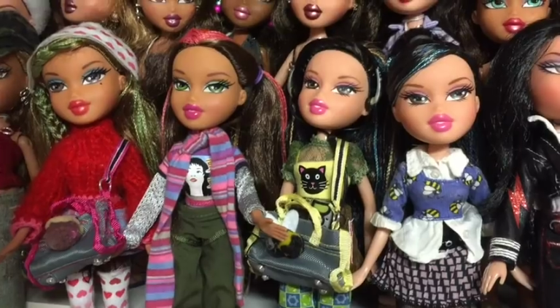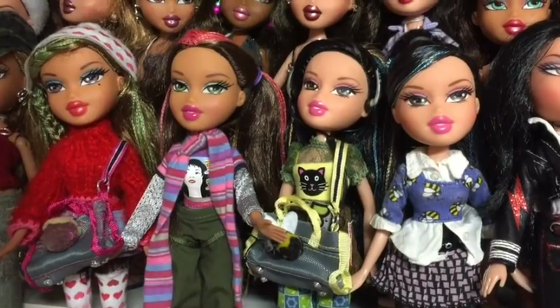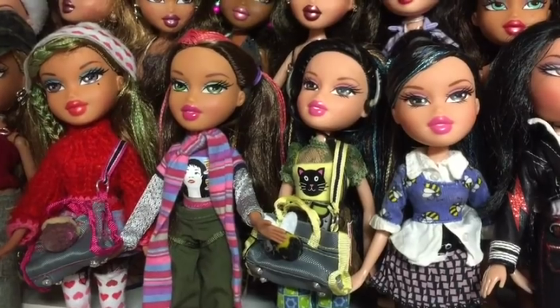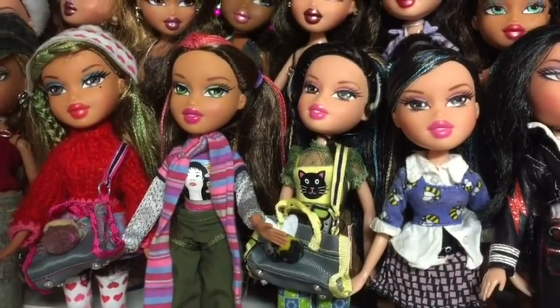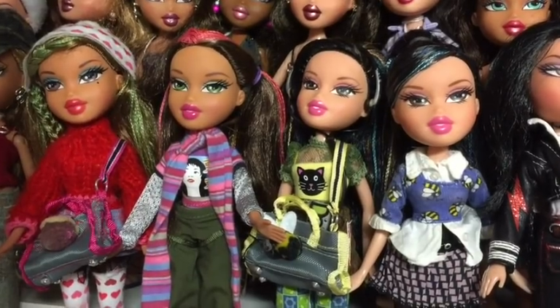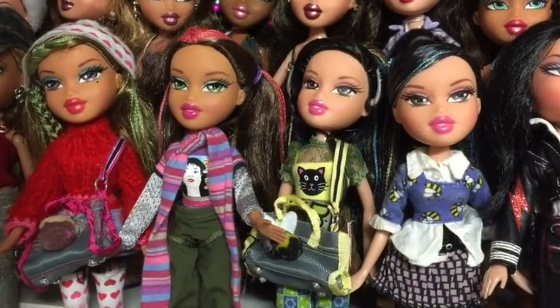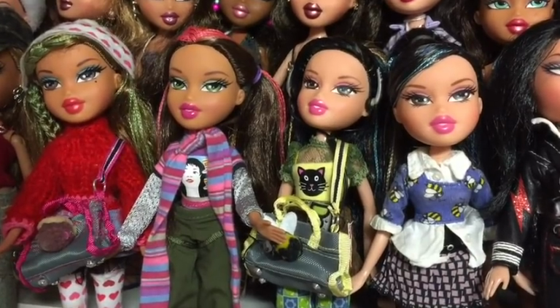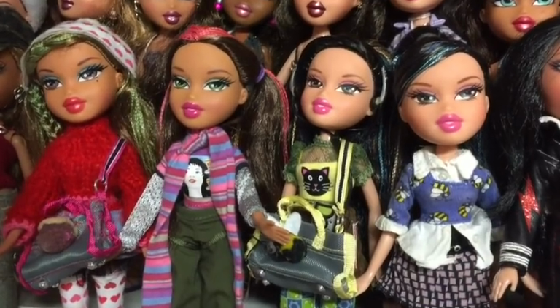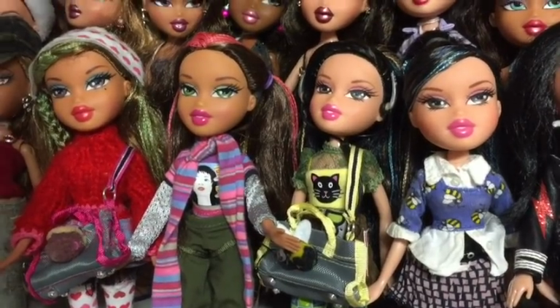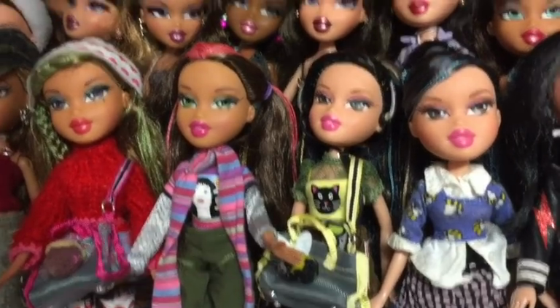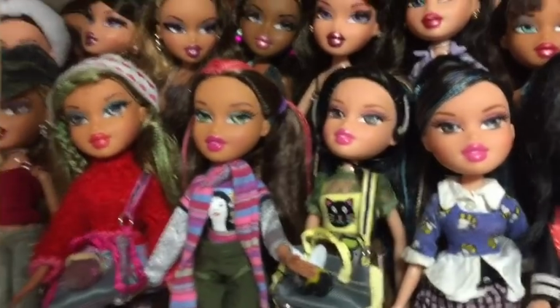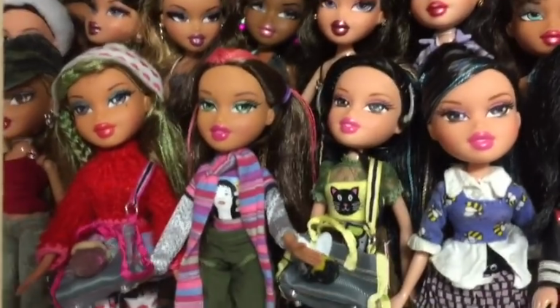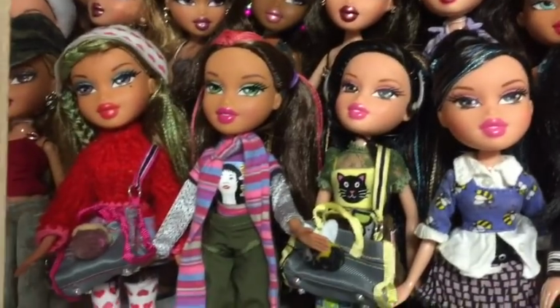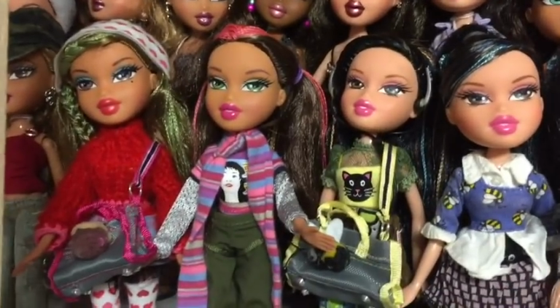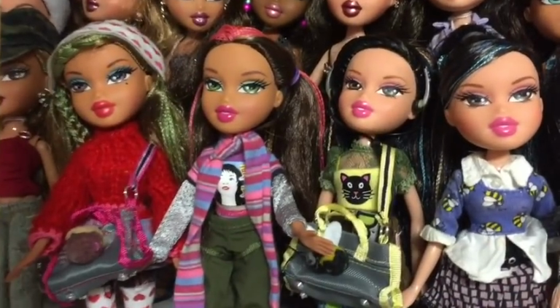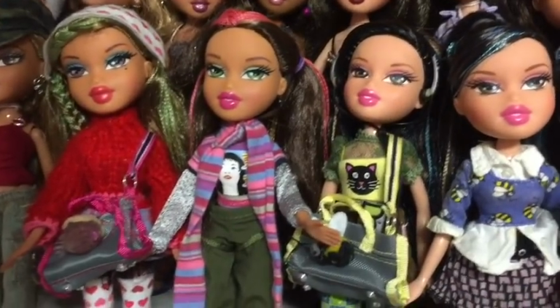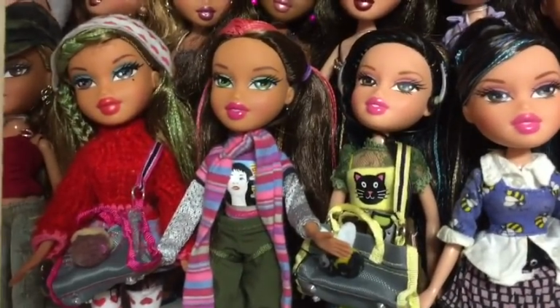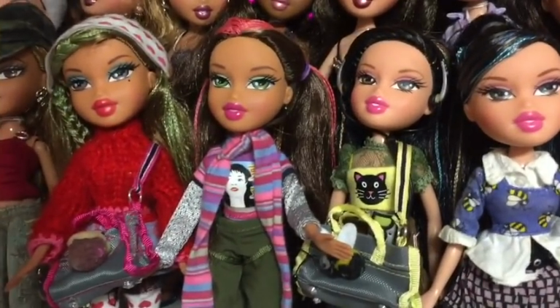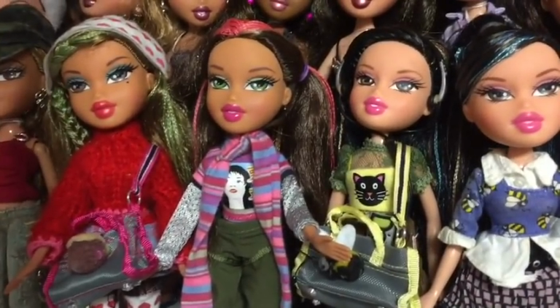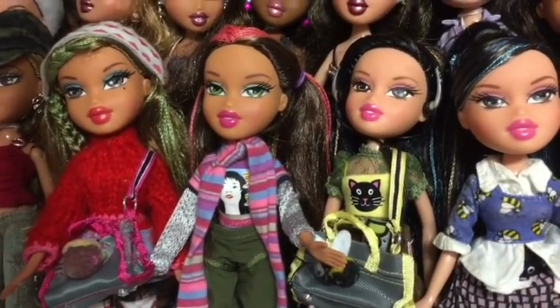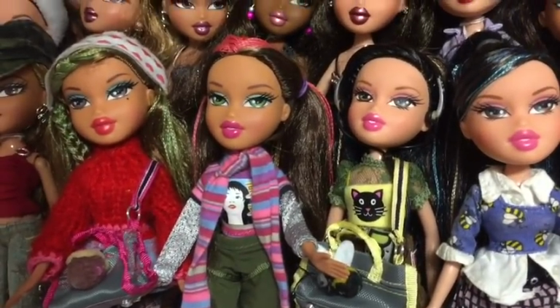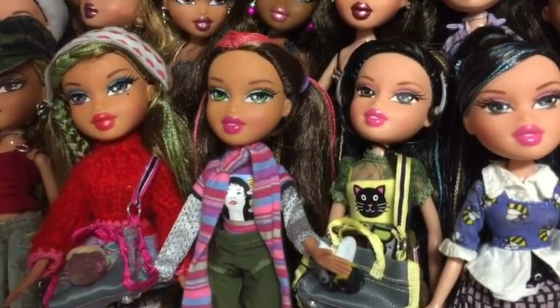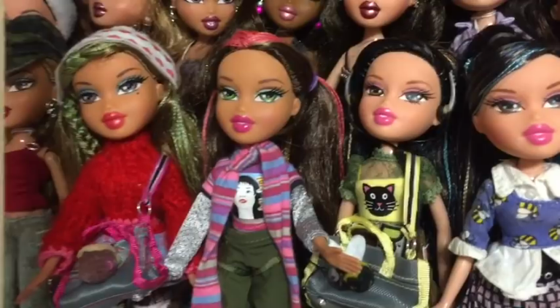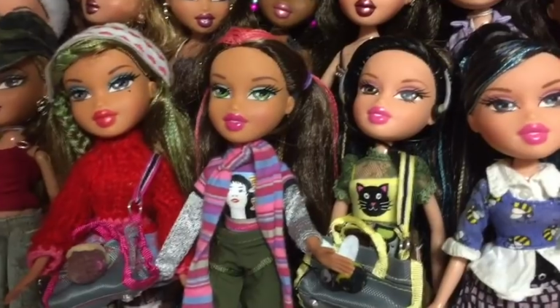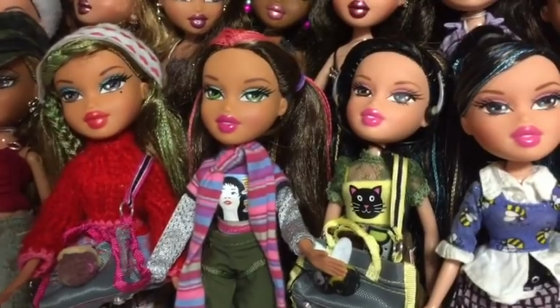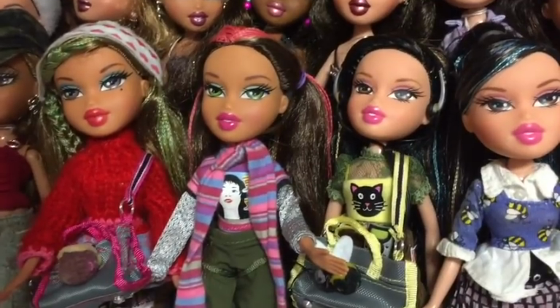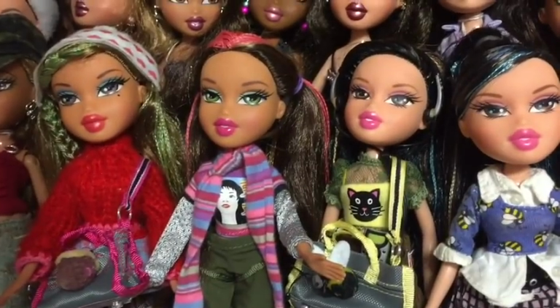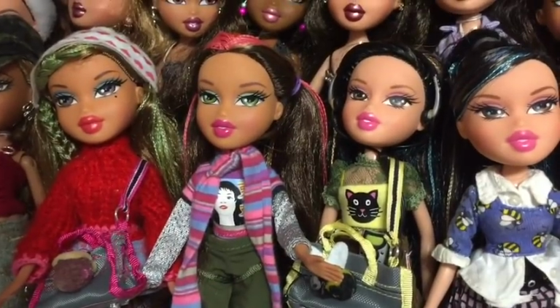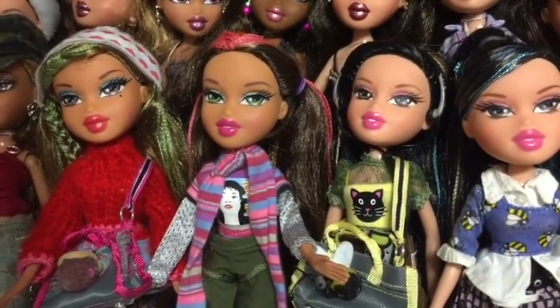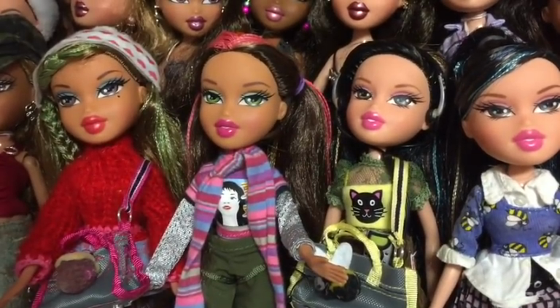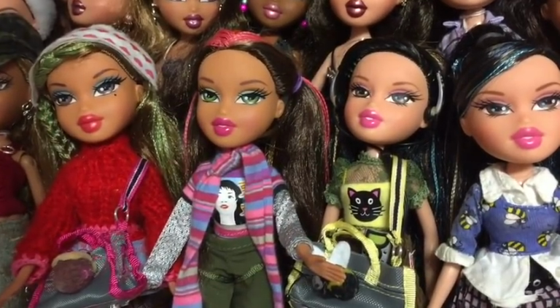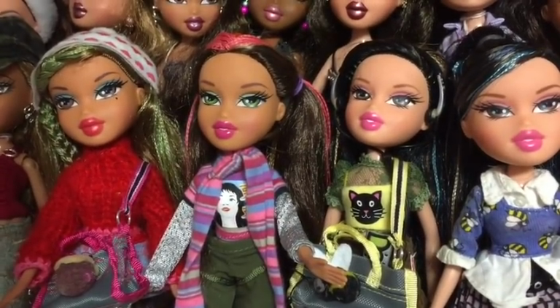Hi everyone and welcome to part two of my Bratz collection video. I'll start where I left off.